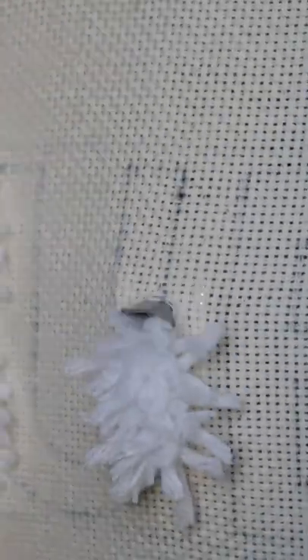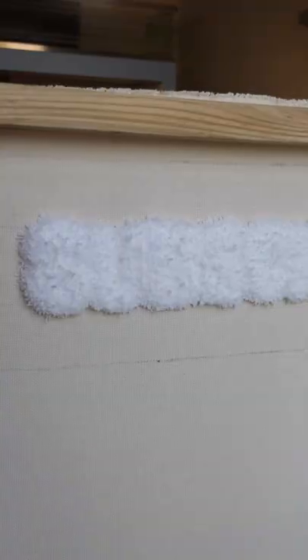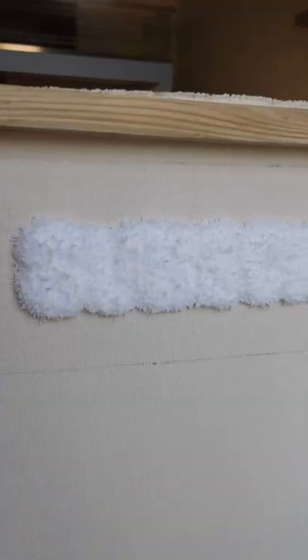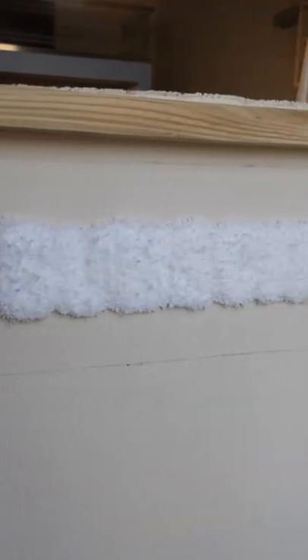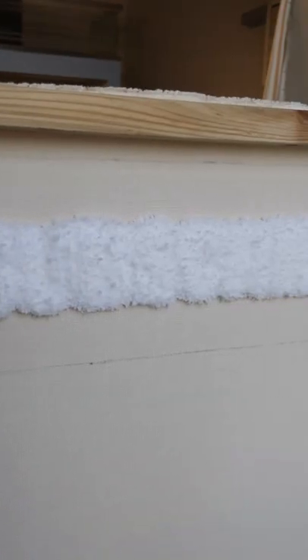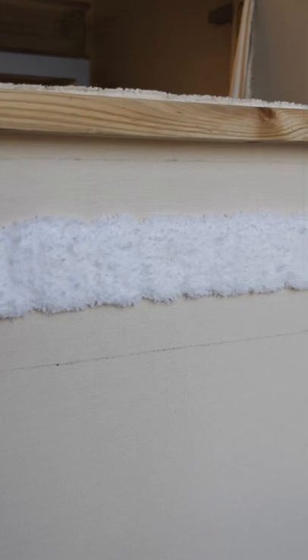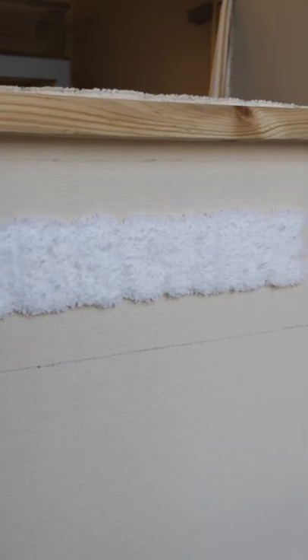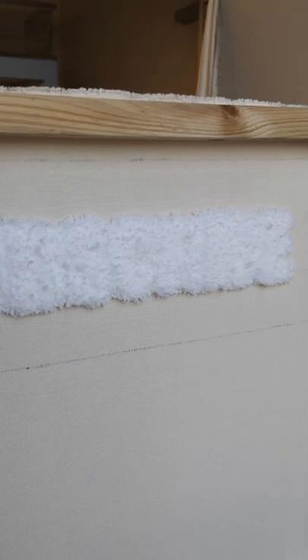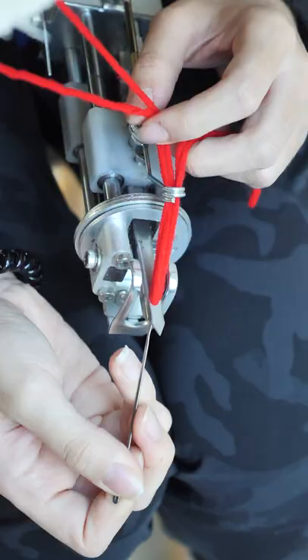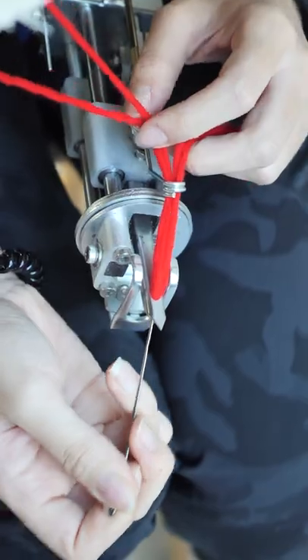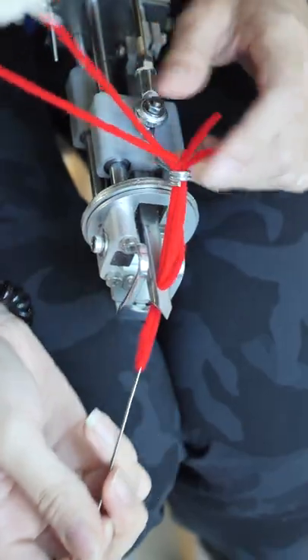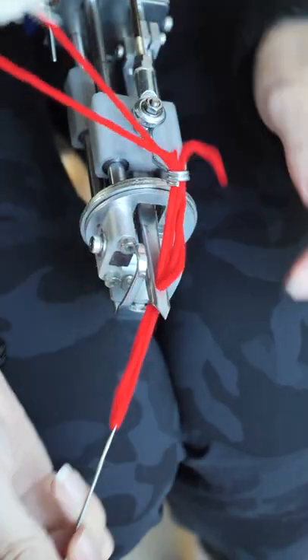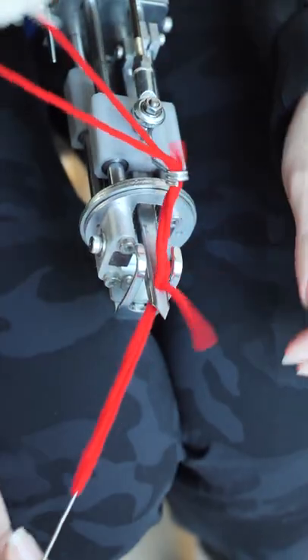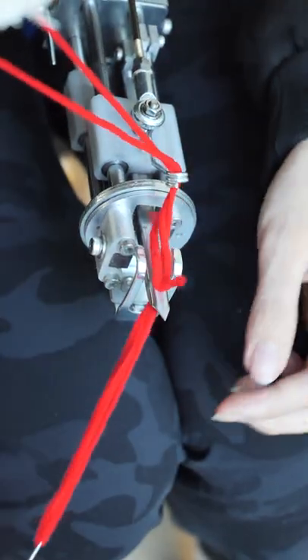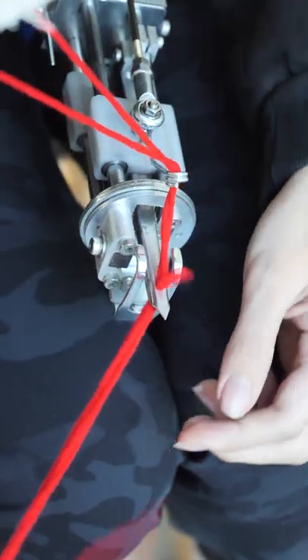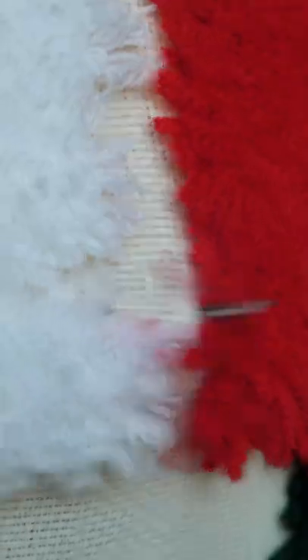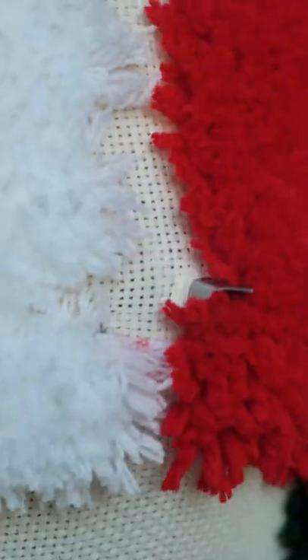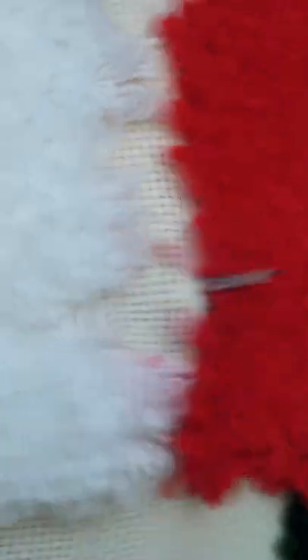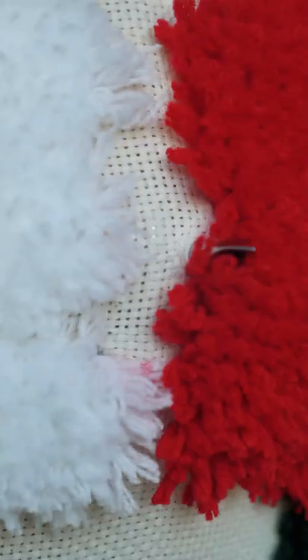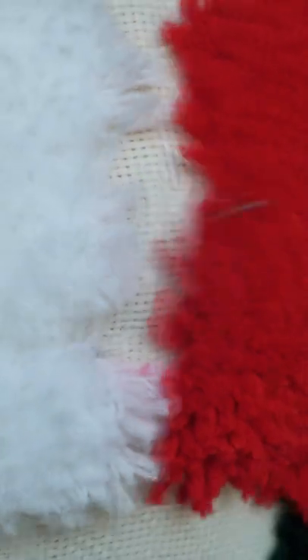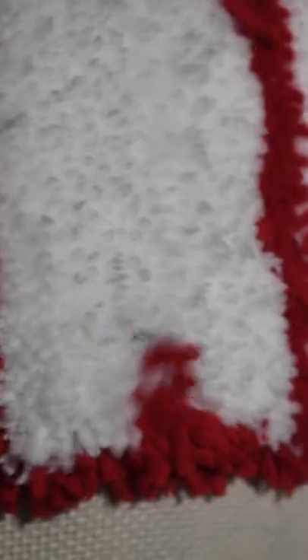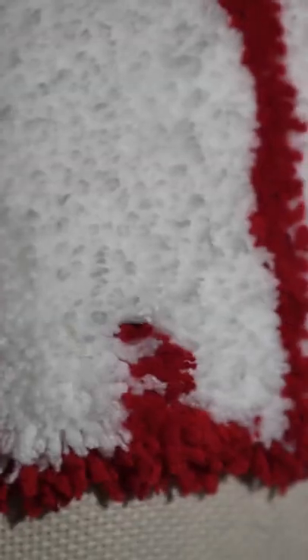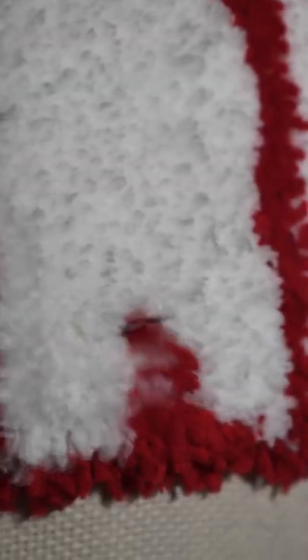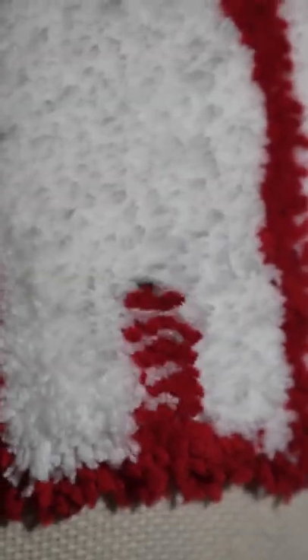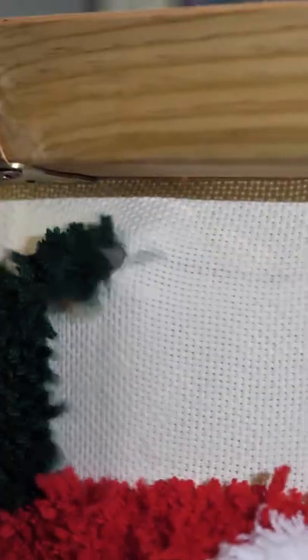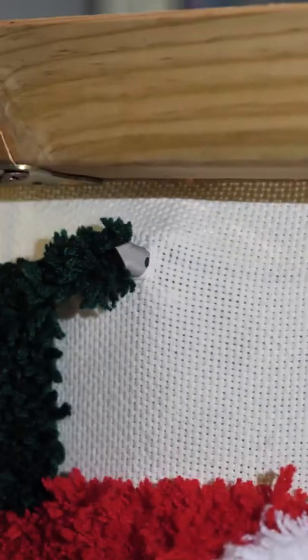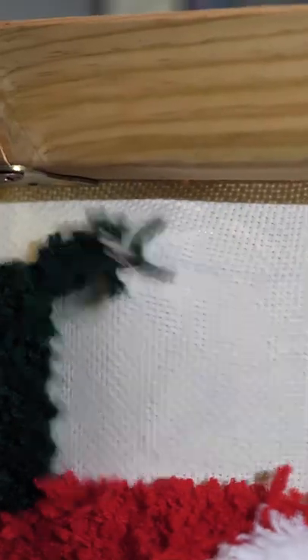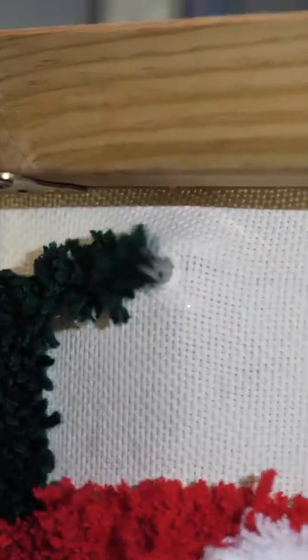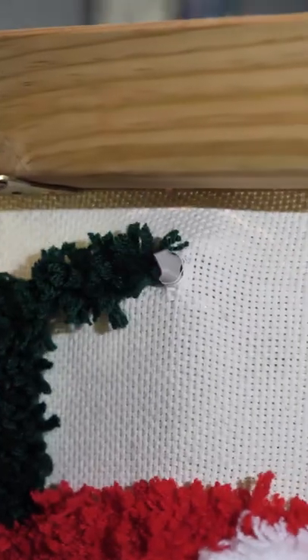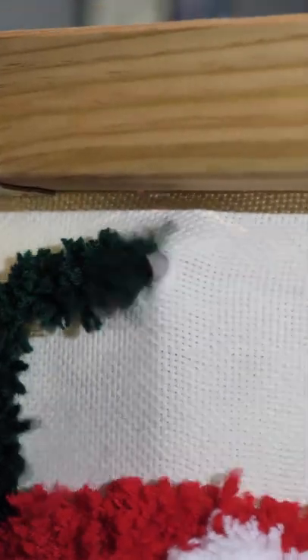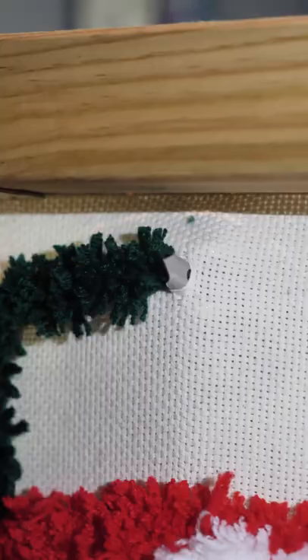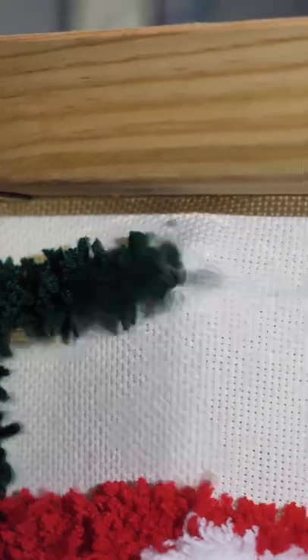It looks bad now, but wait — the red will definitely fix it. Now for that beautiful Gucci green.